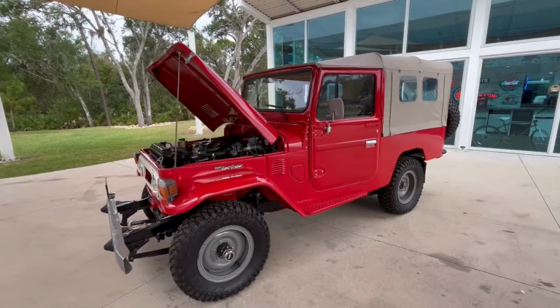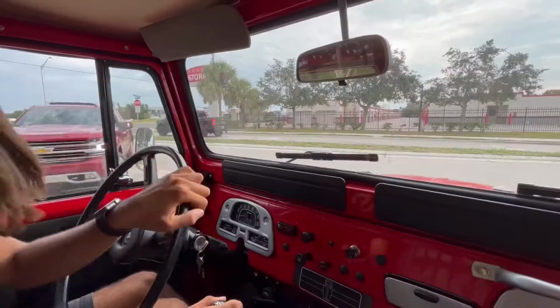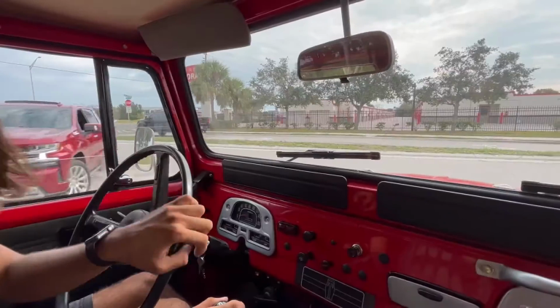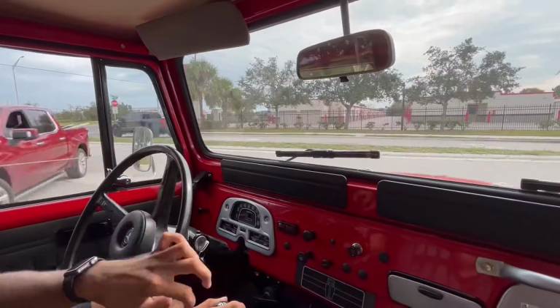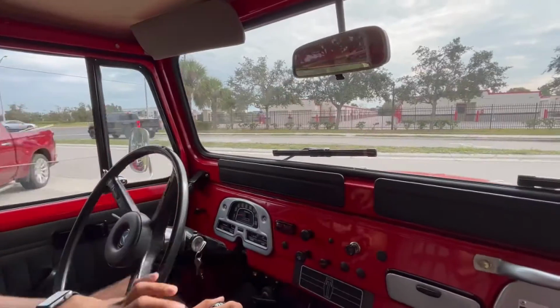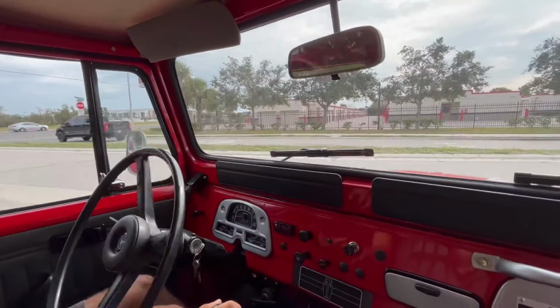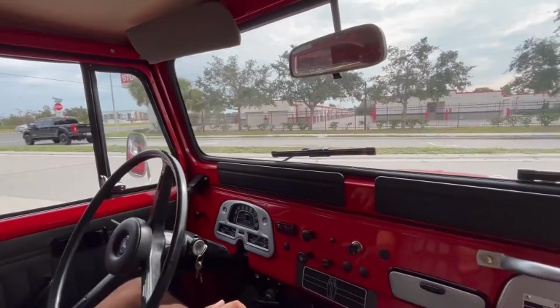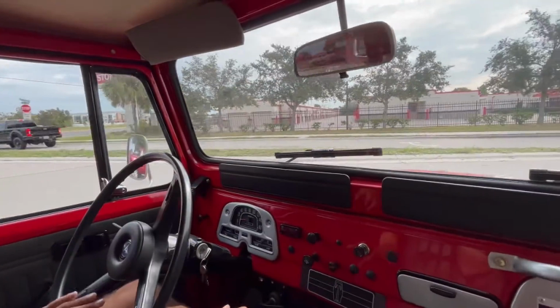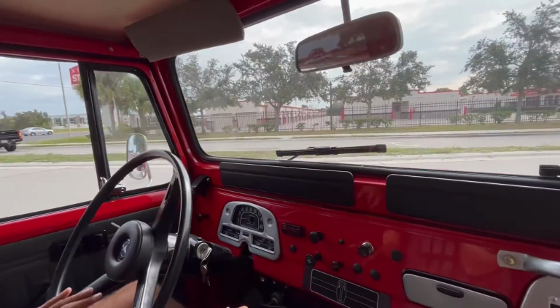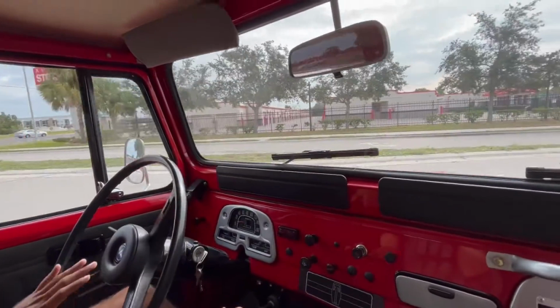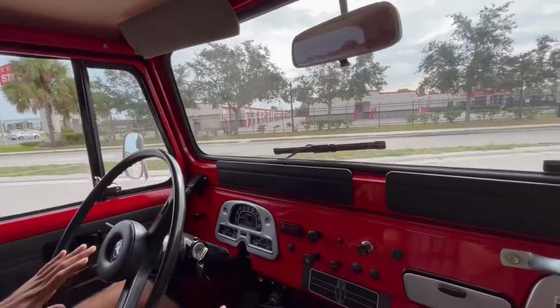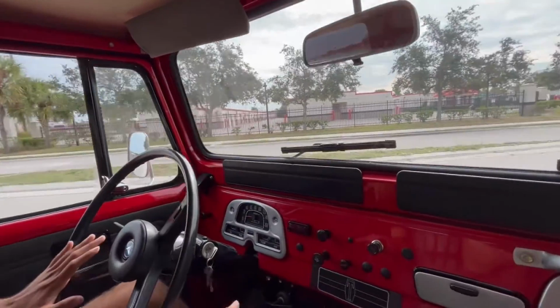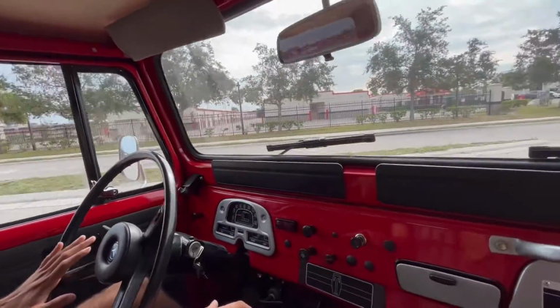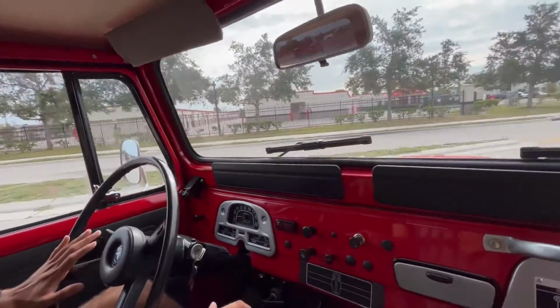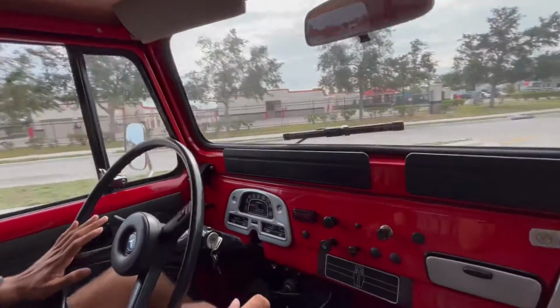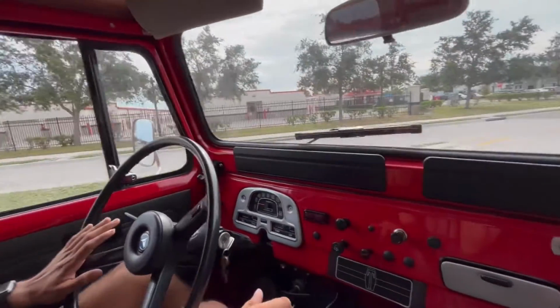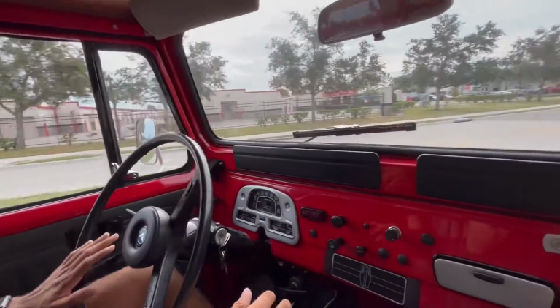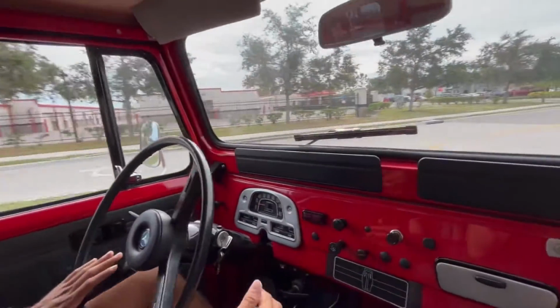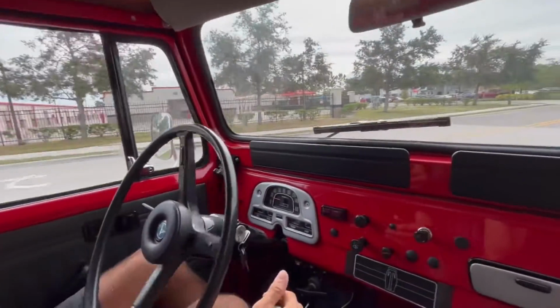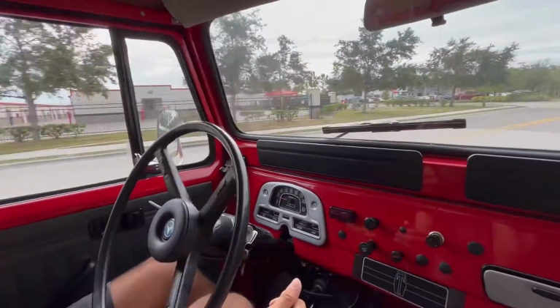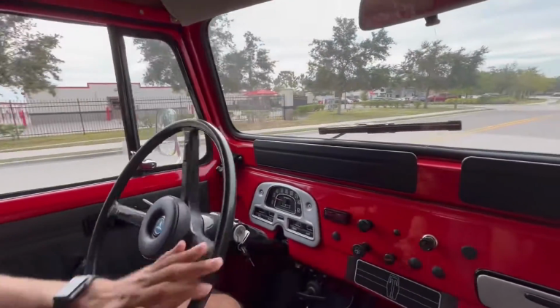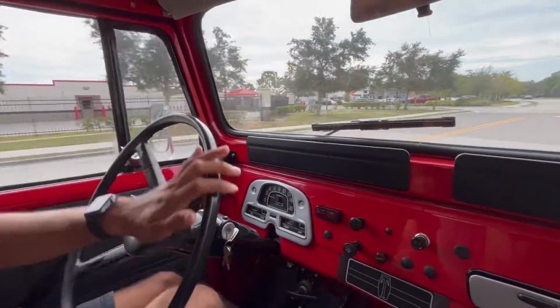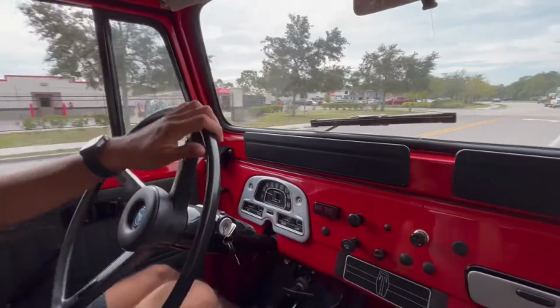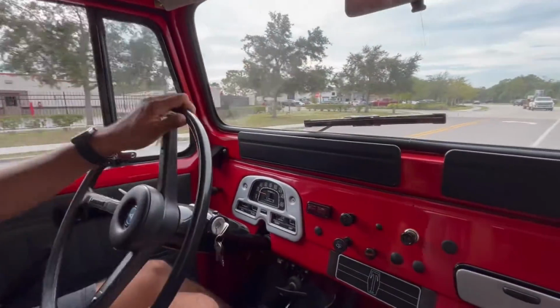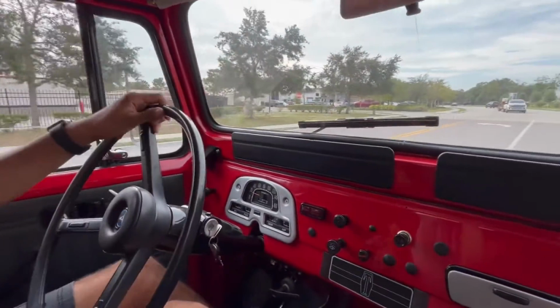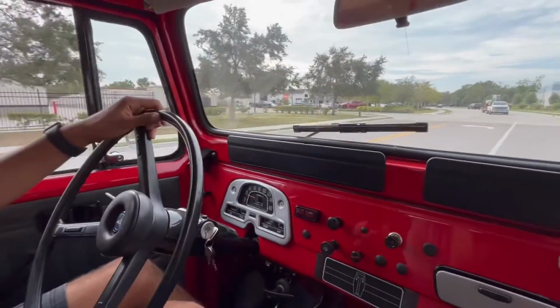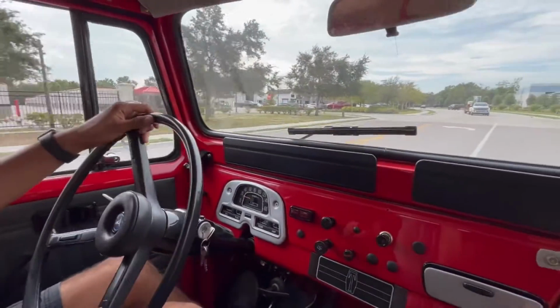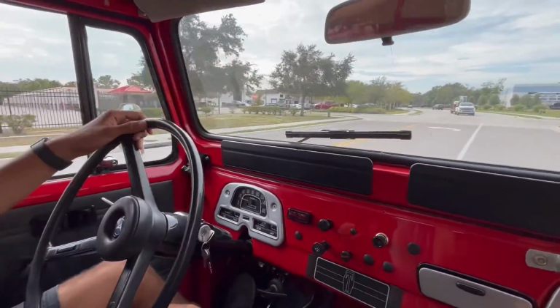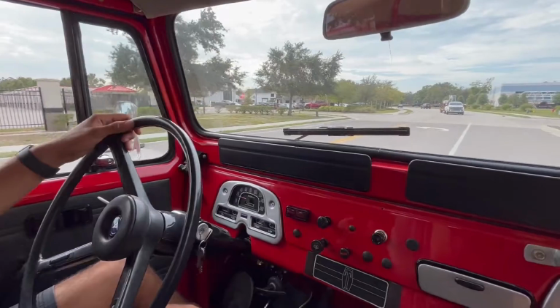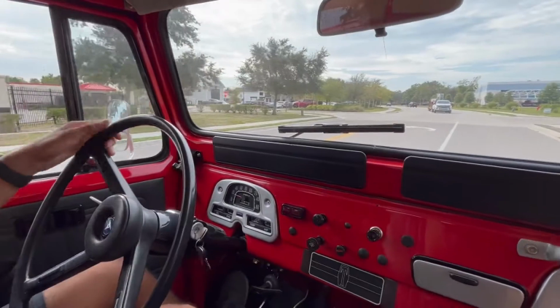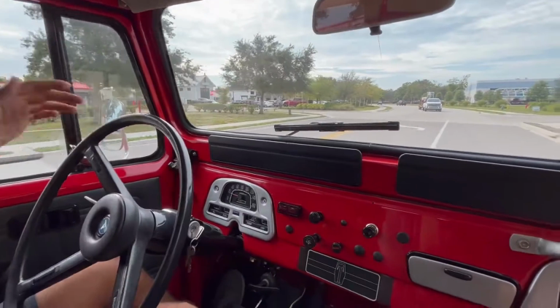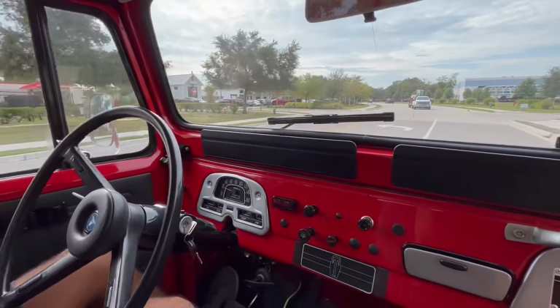Alright everybody, welcome back to Skyway Classics. We're now going for a ride in our 1976 FJ43.